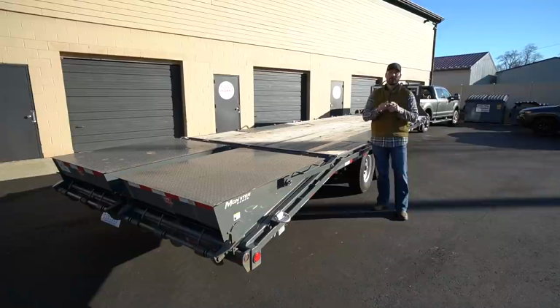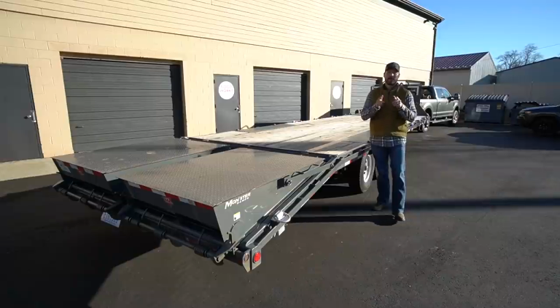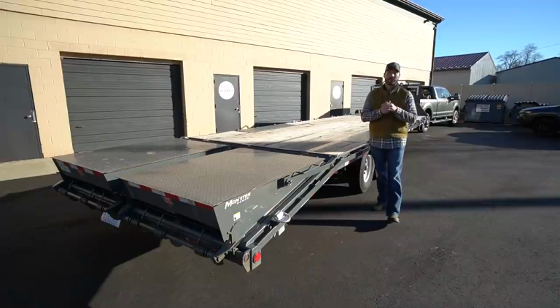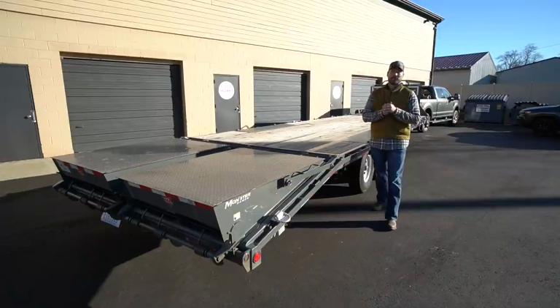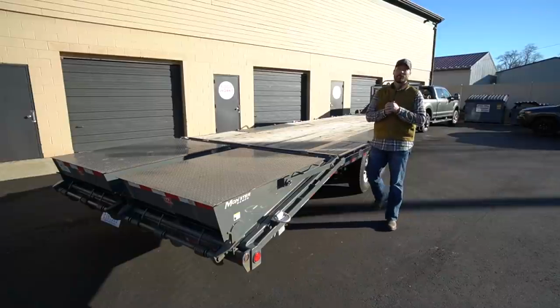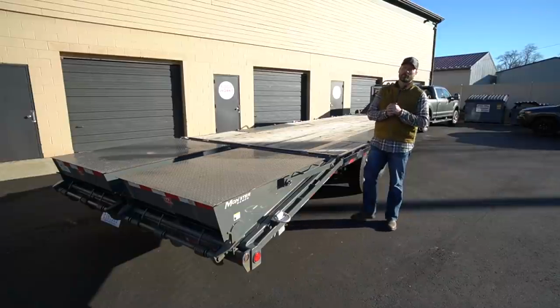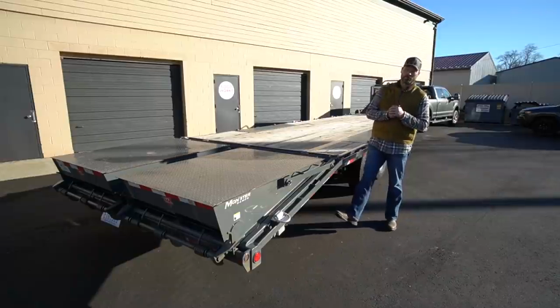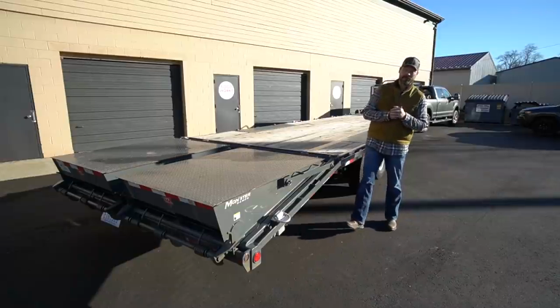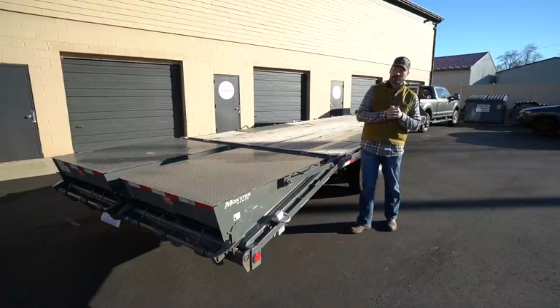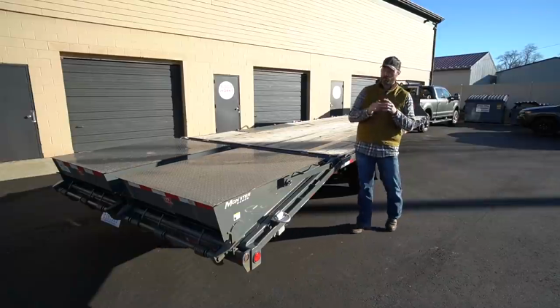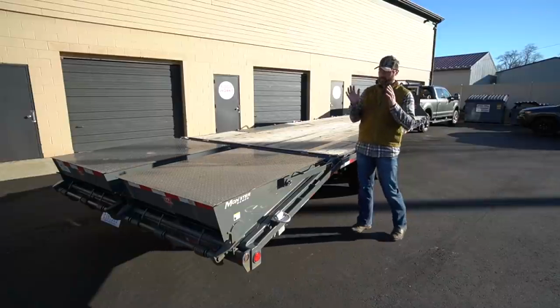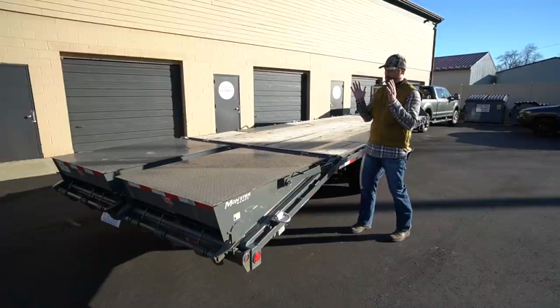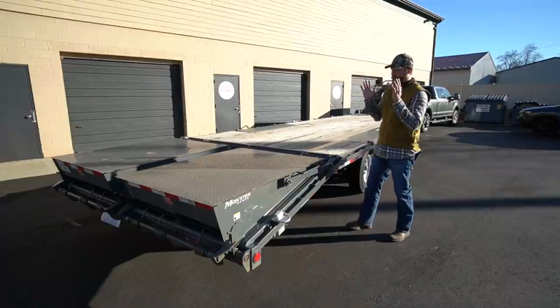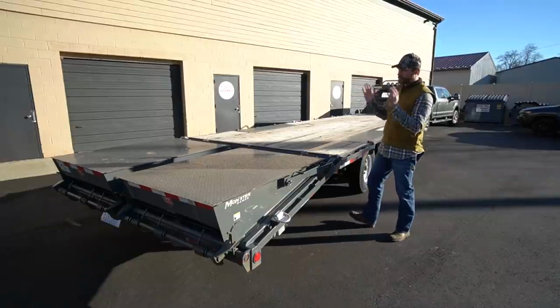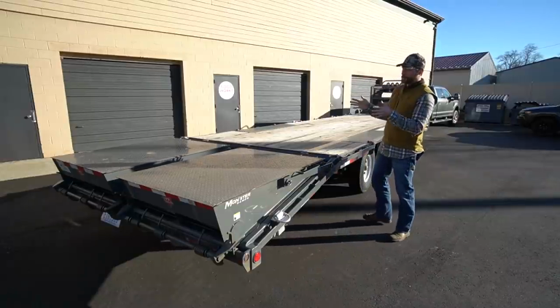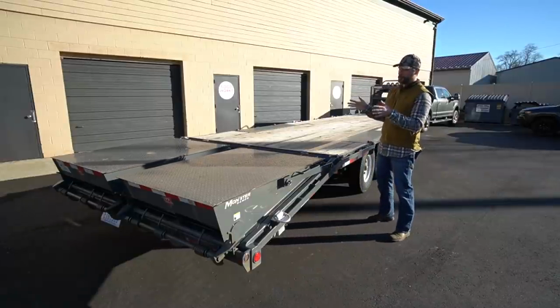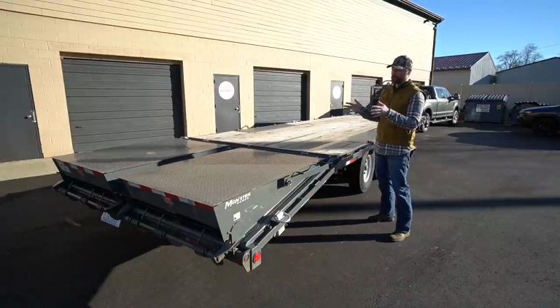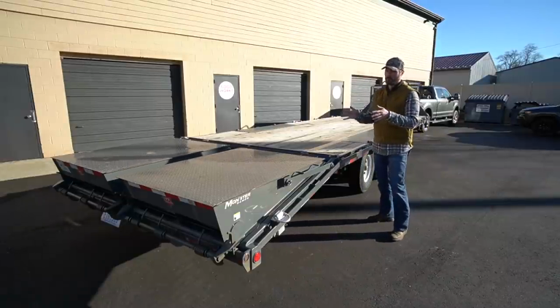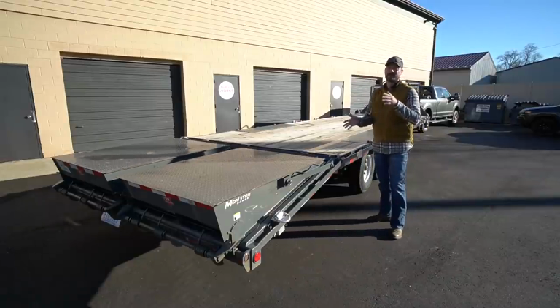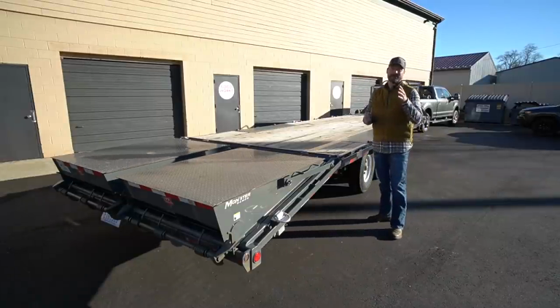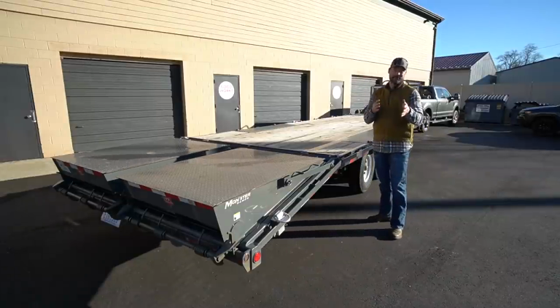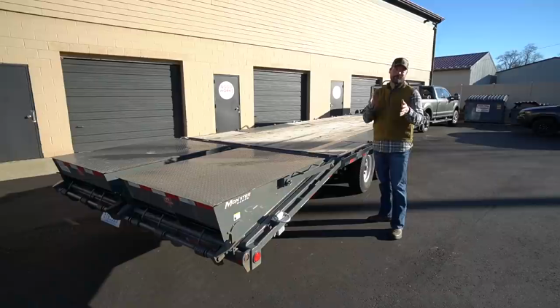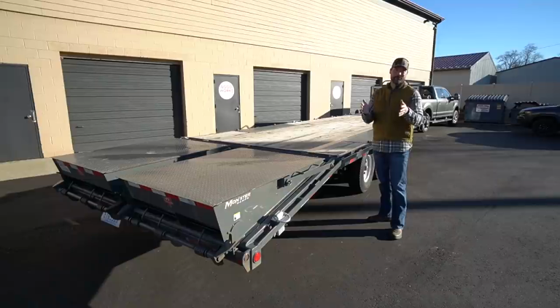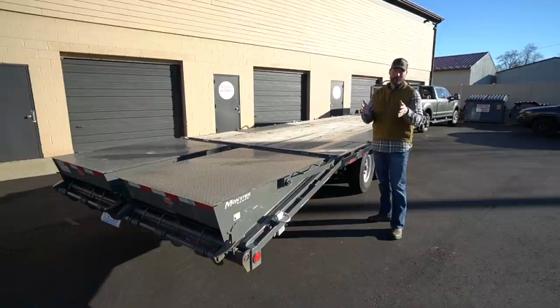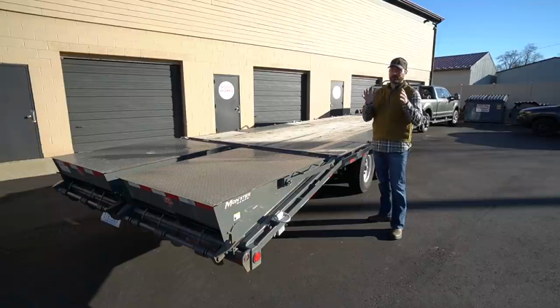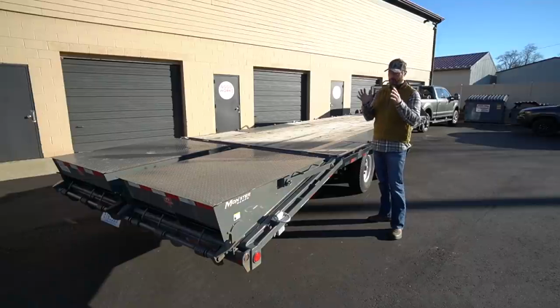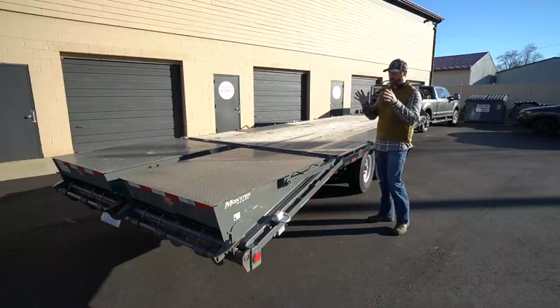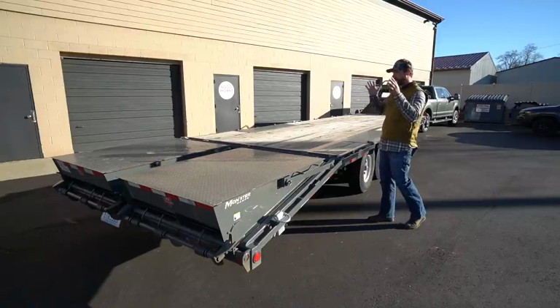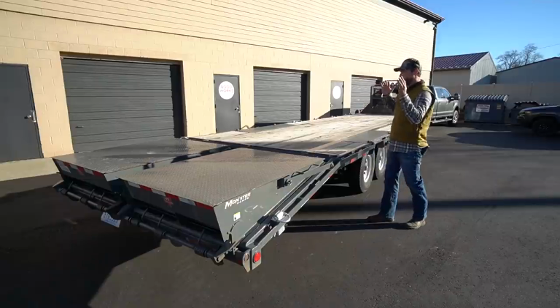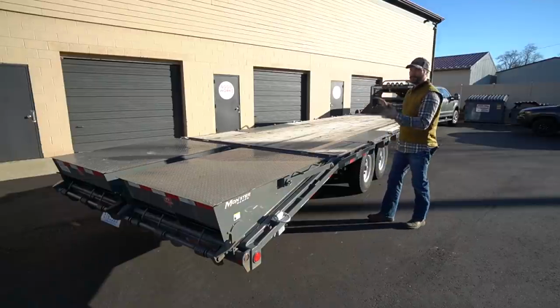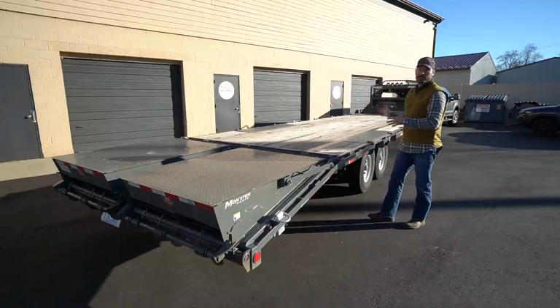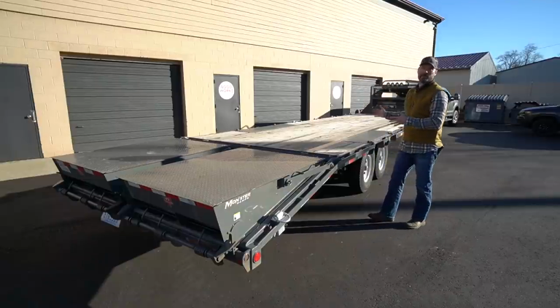Guys, how we doing? Welcome to Good Works Tractors. We are going to do a one-year review — well, technically a 14-month review of my PJ trailer.